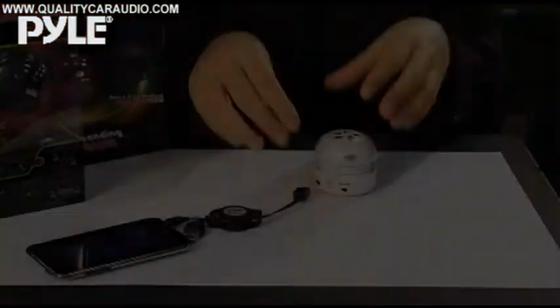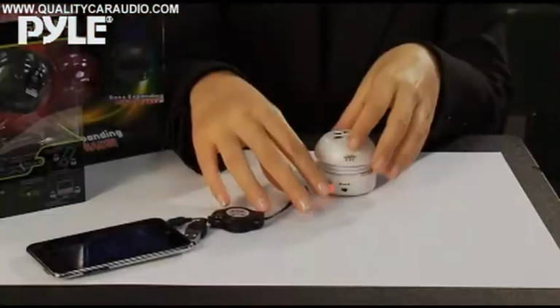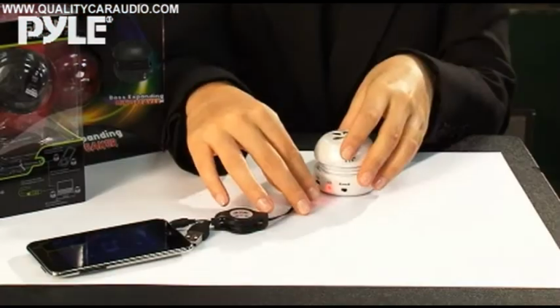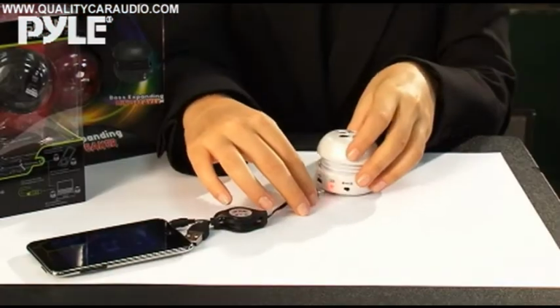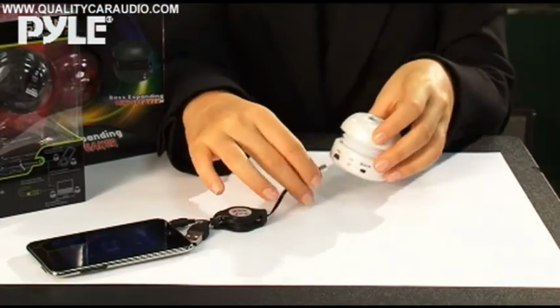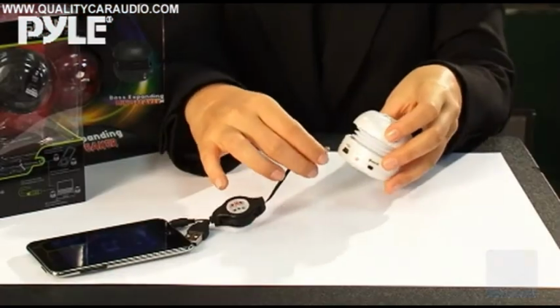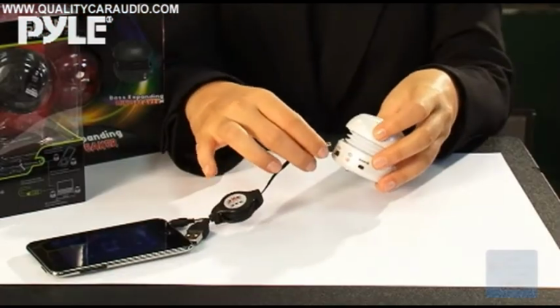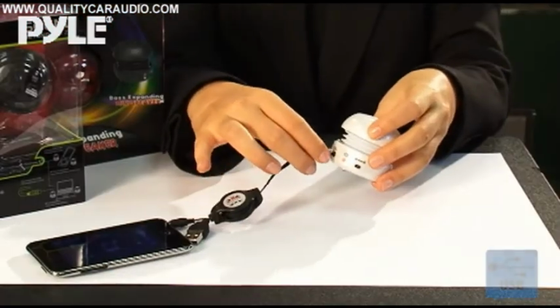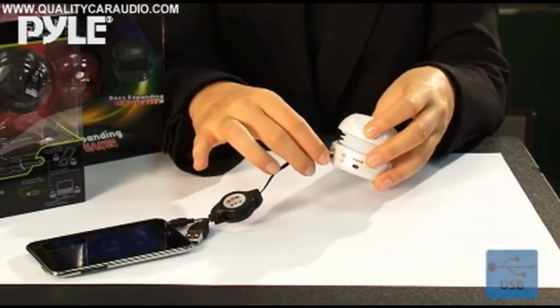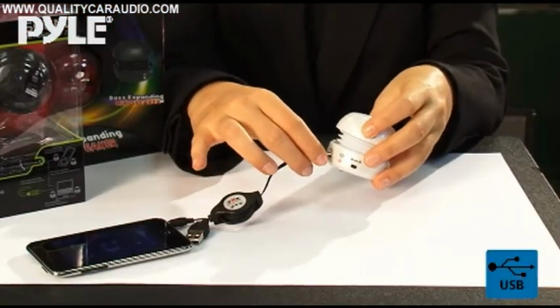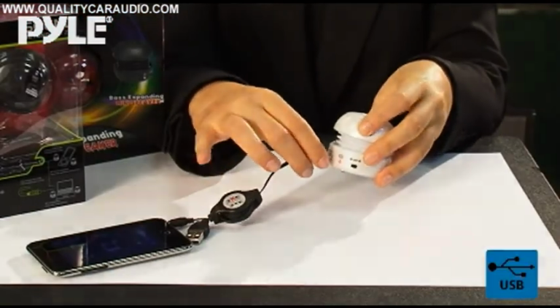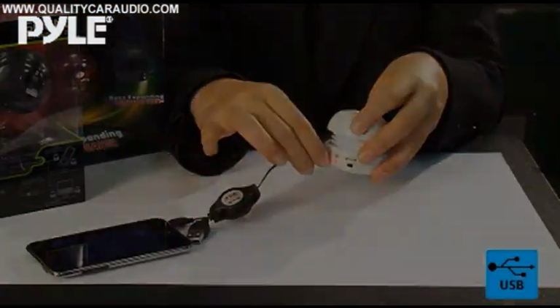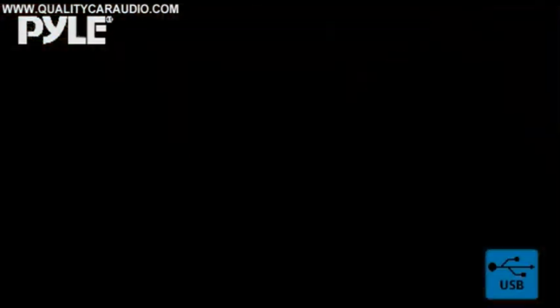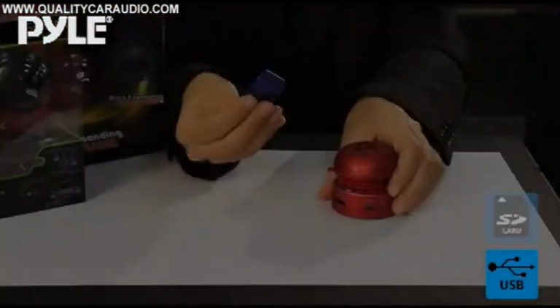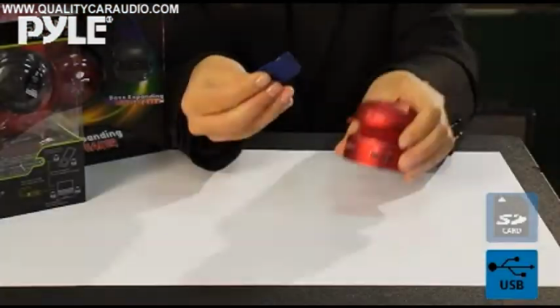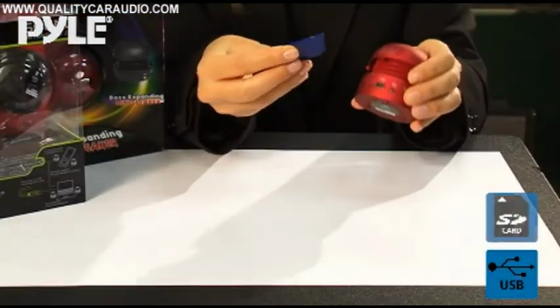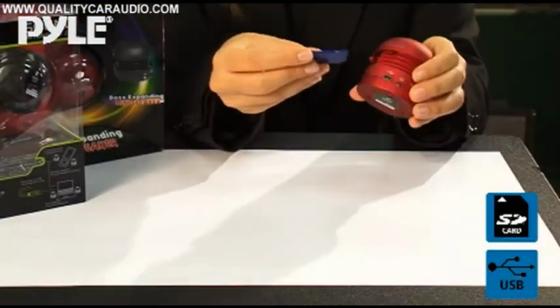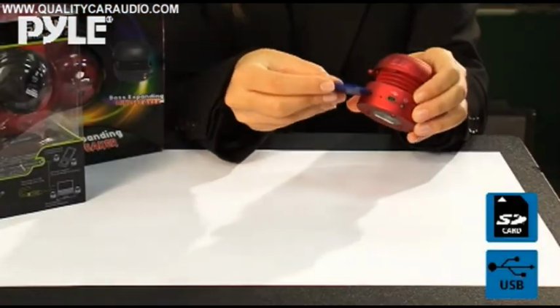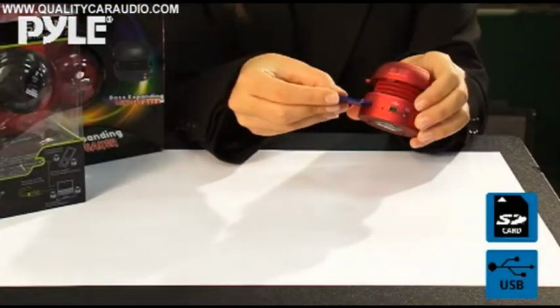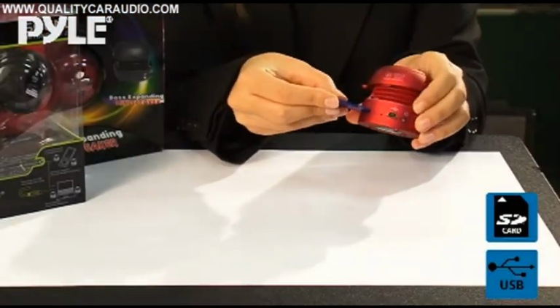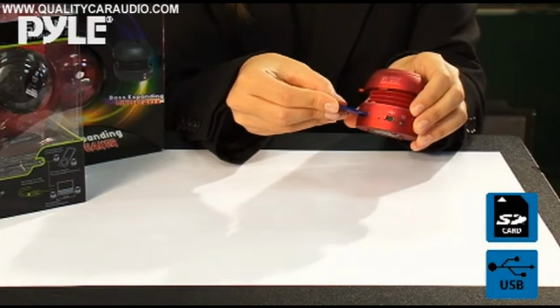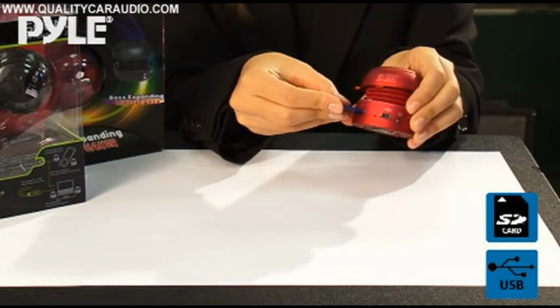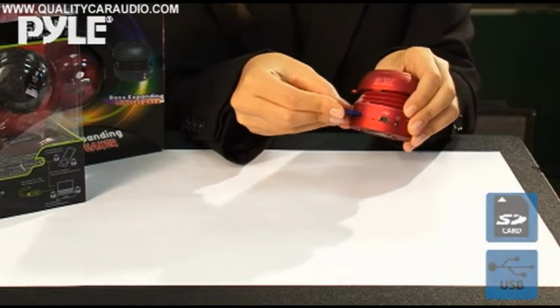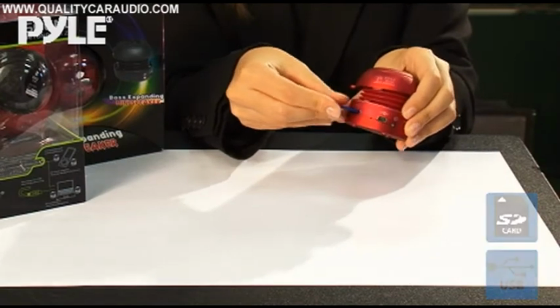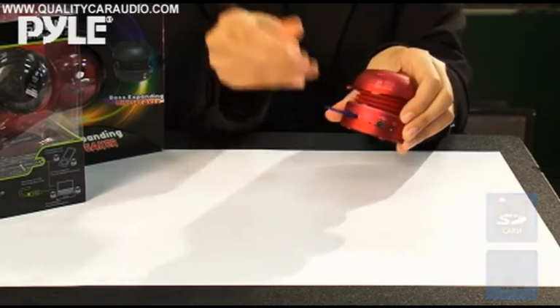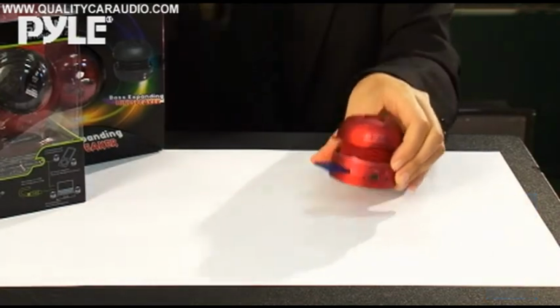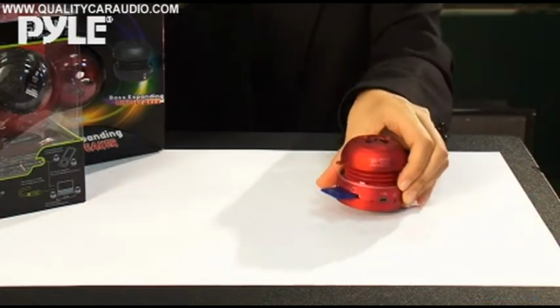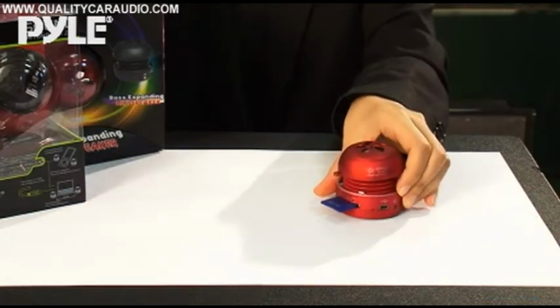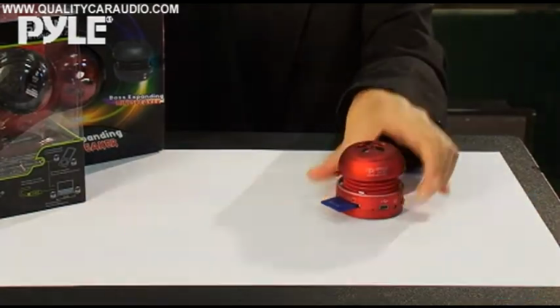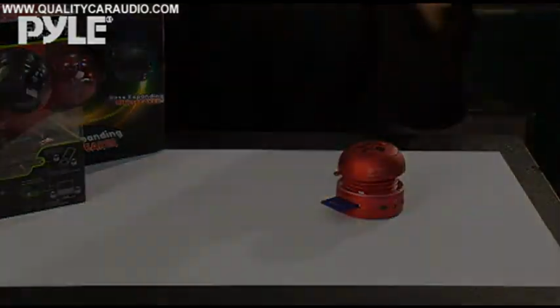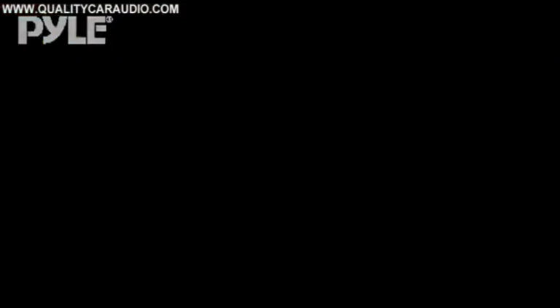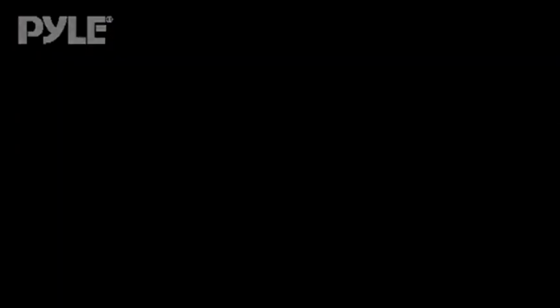Also check out our U-Models that include a USB port and SD card reader. You can plug your music right into the speaker.